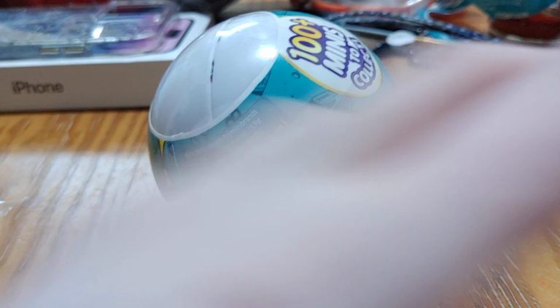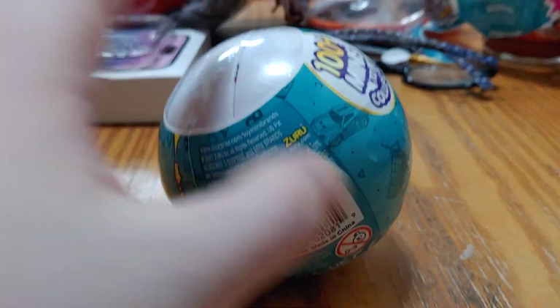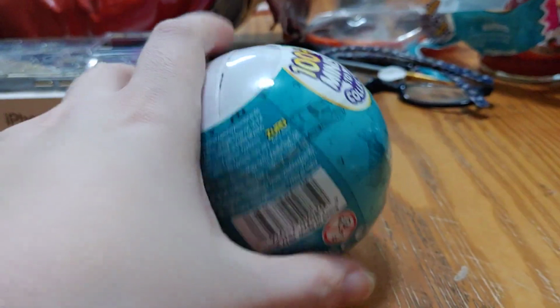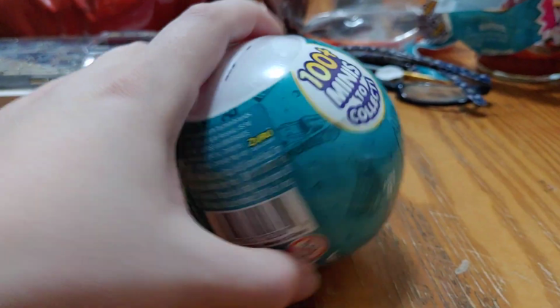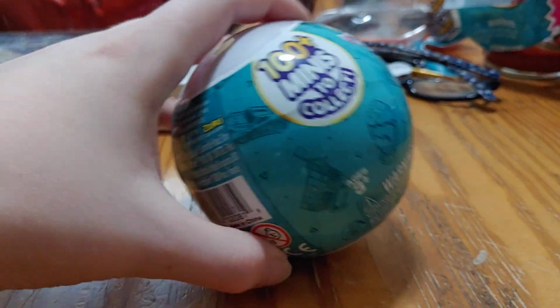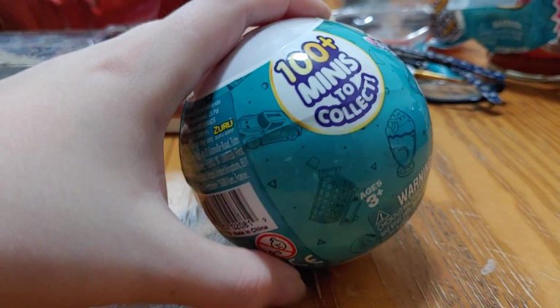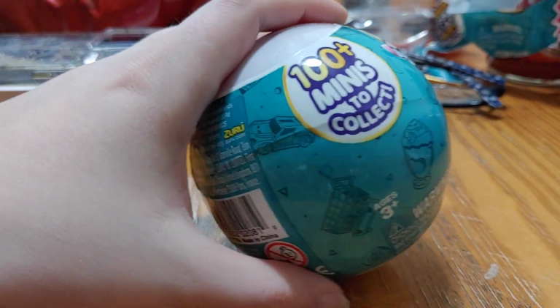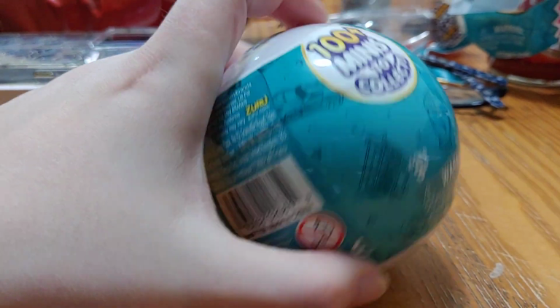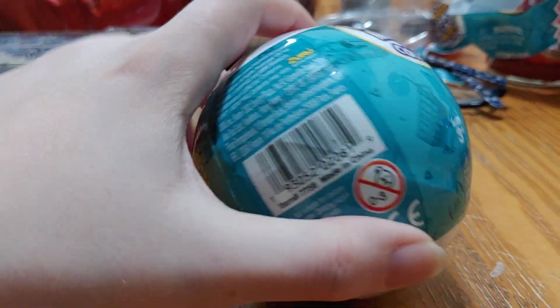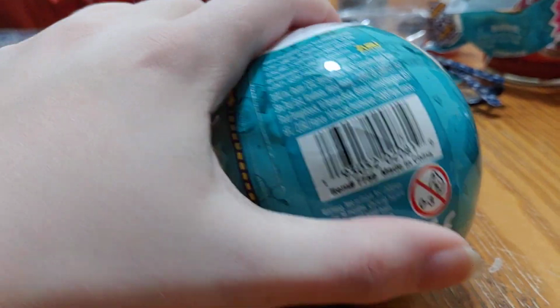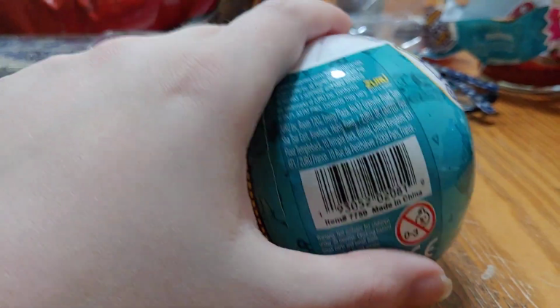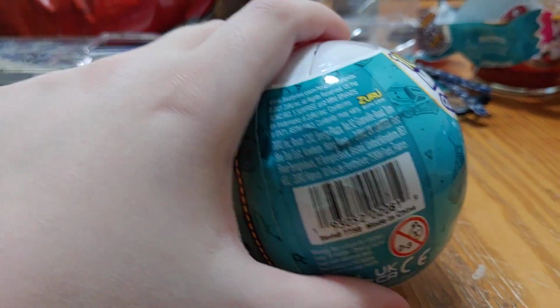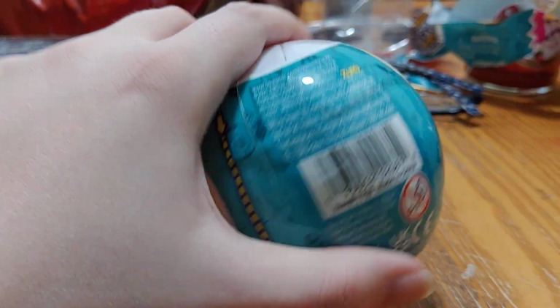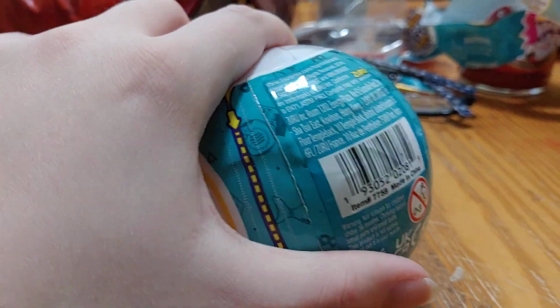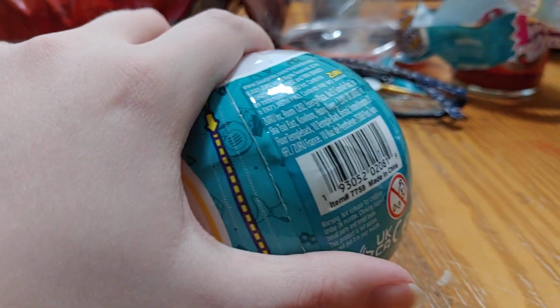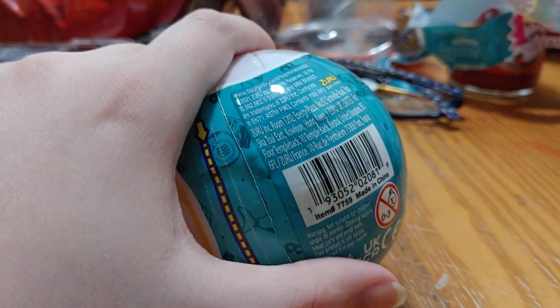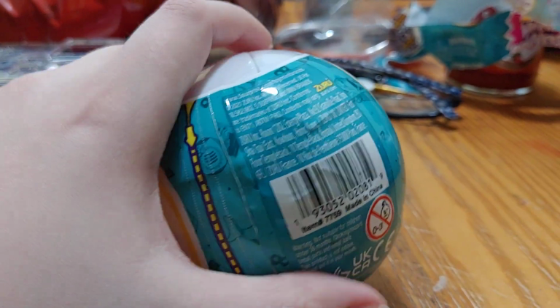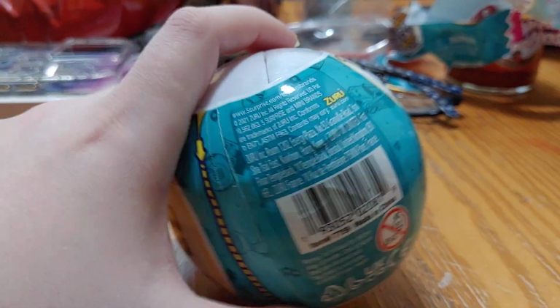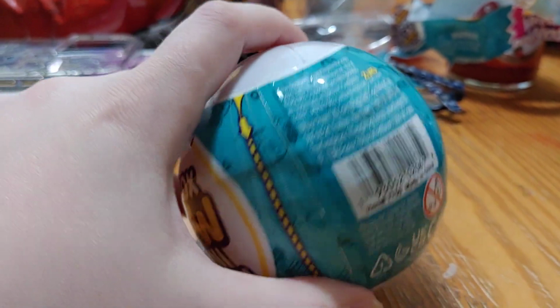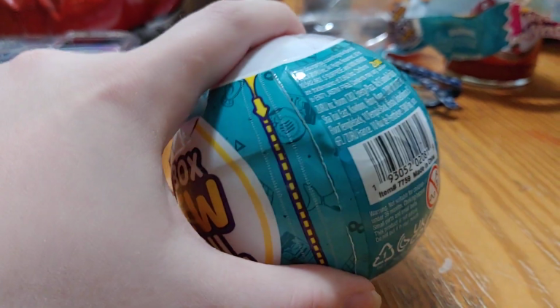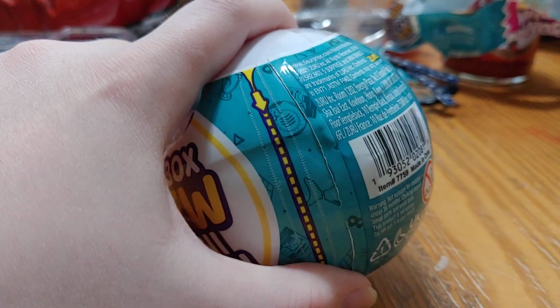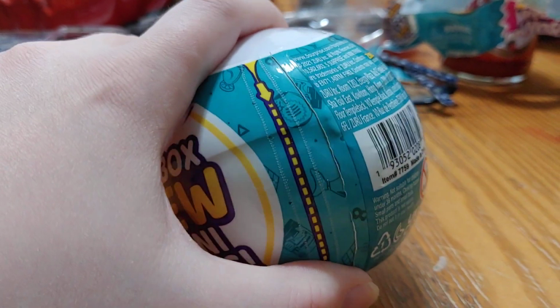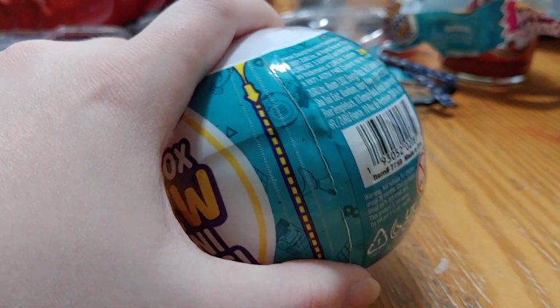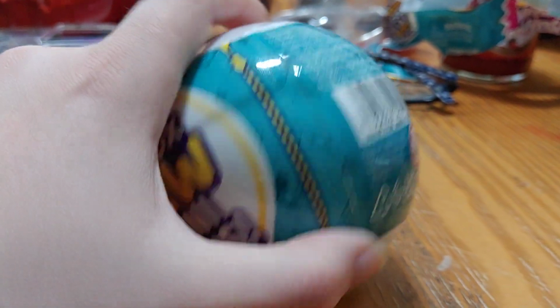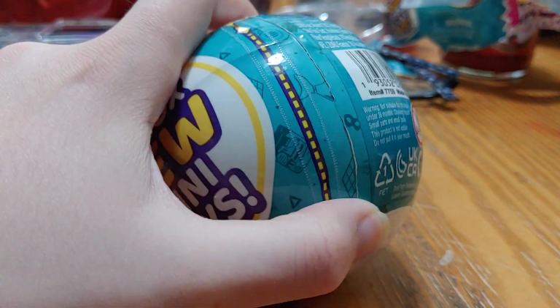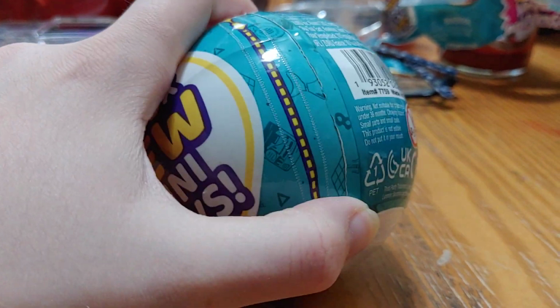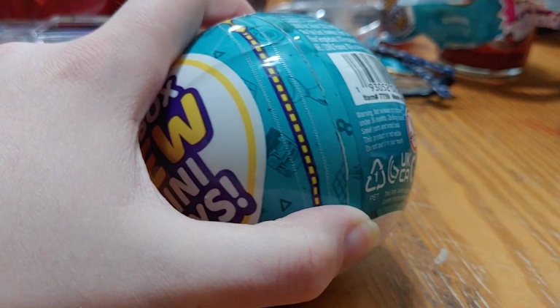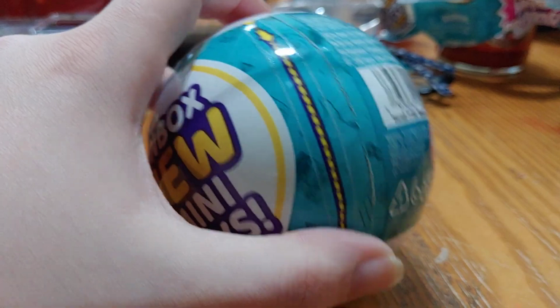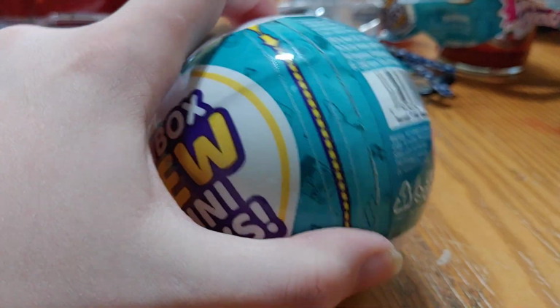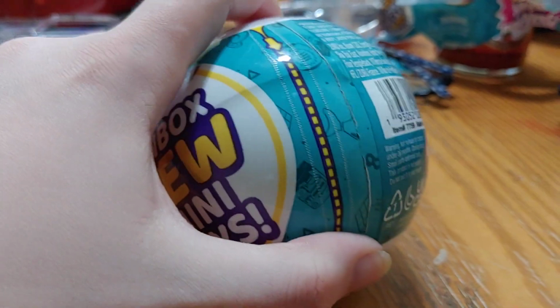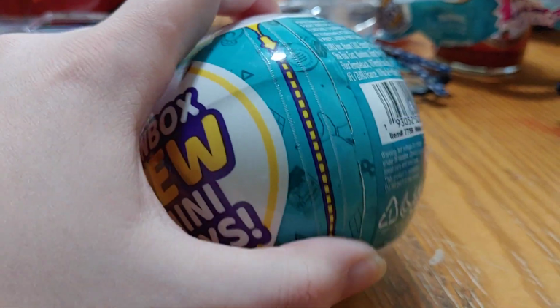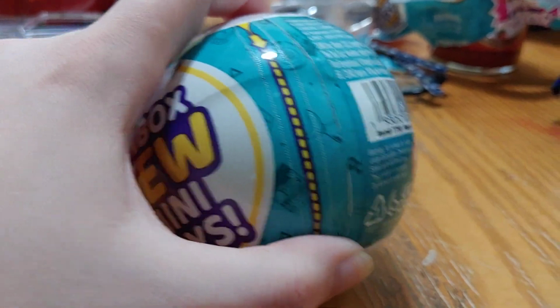So we have another Toy Mini Brand Series 1 to open. Let's see what we get inside.